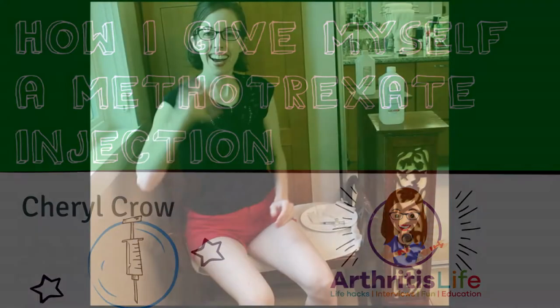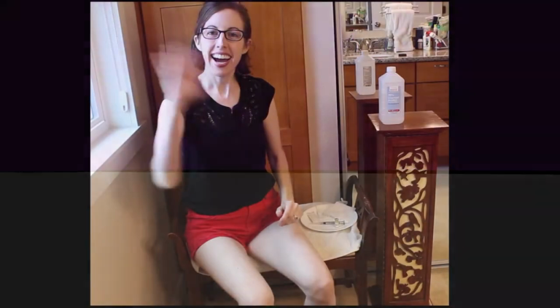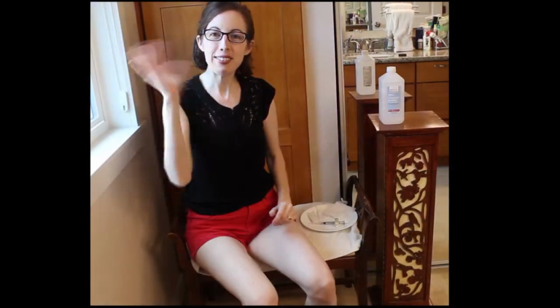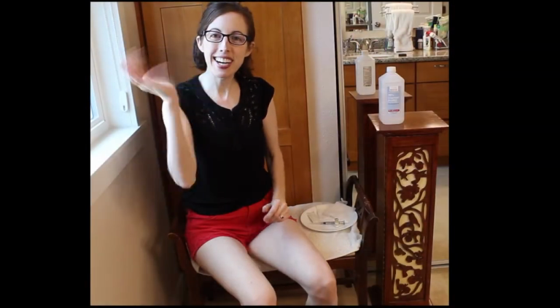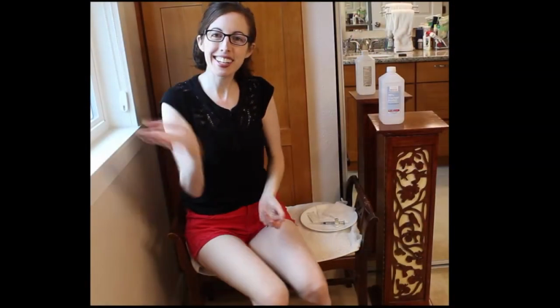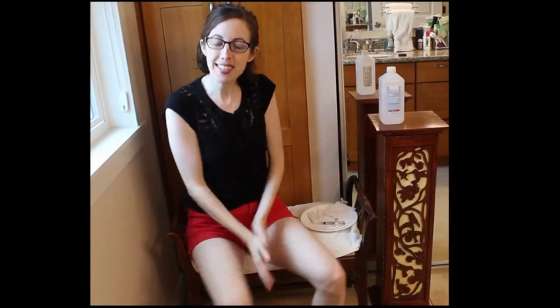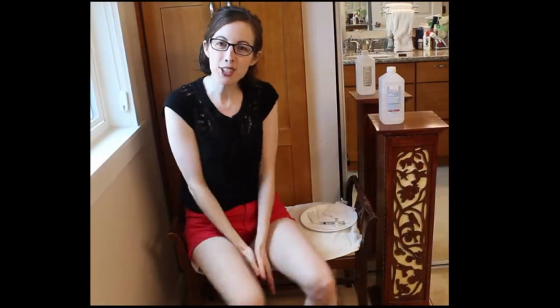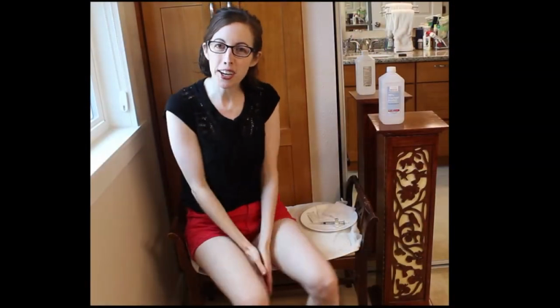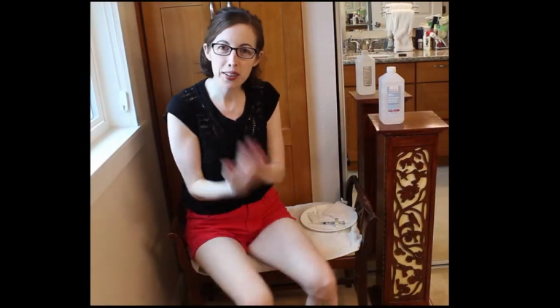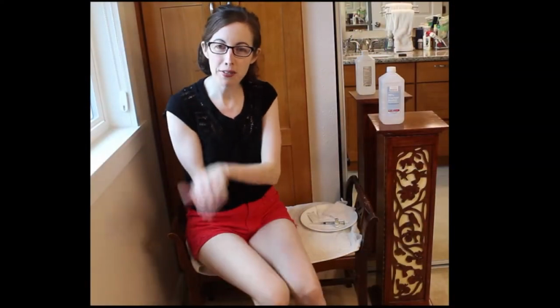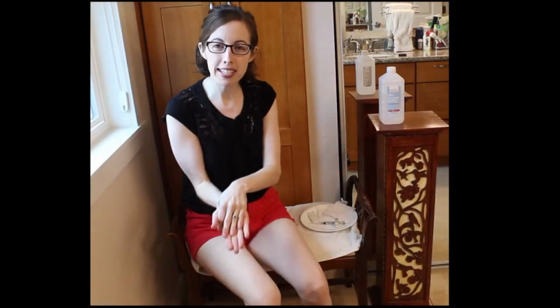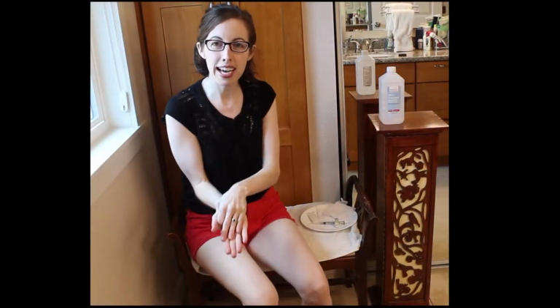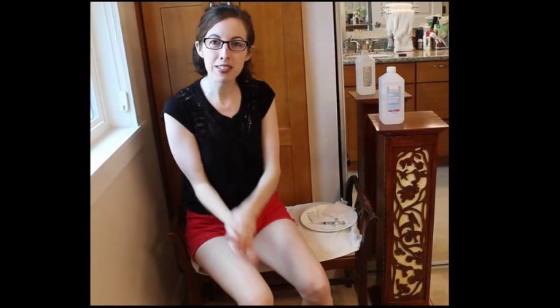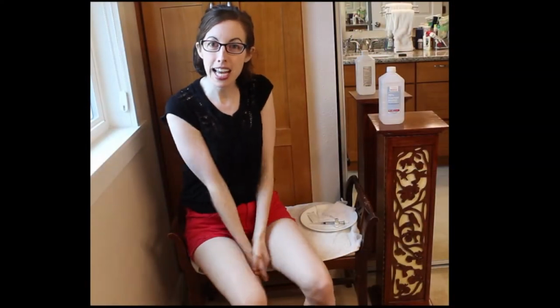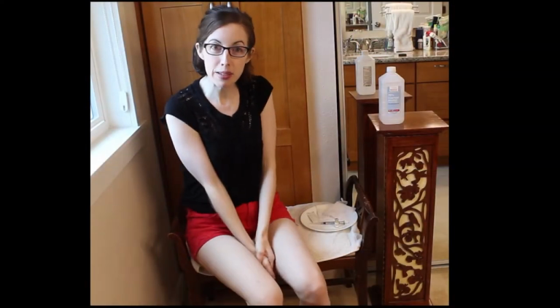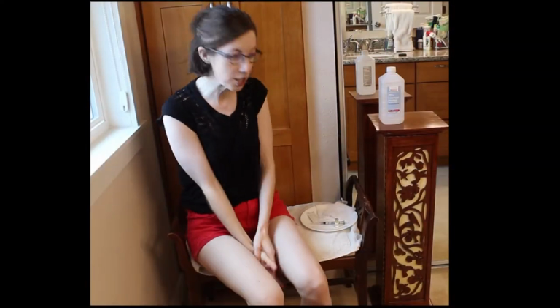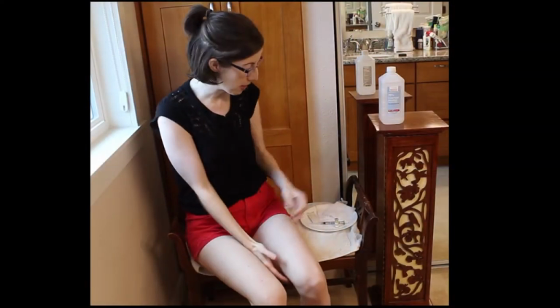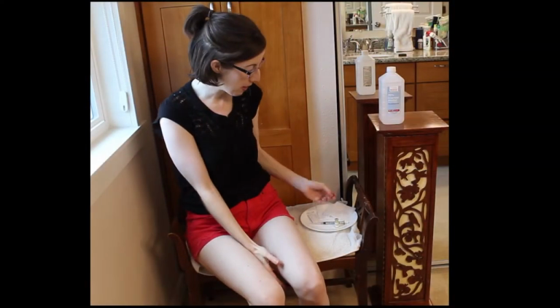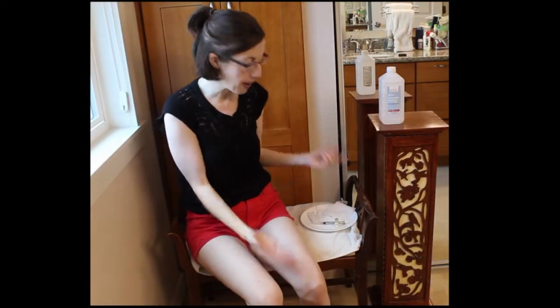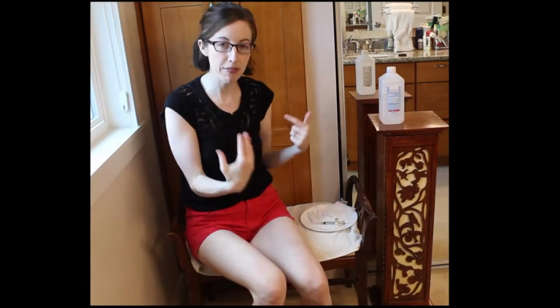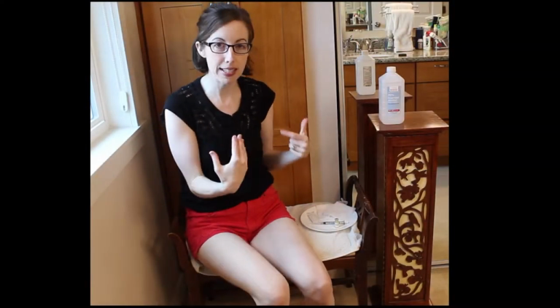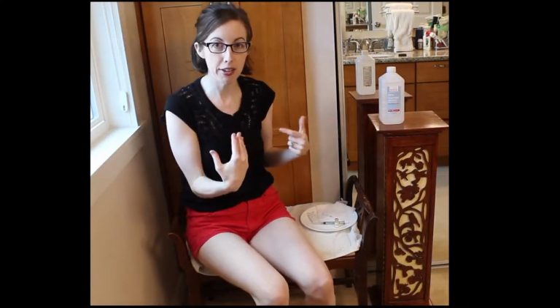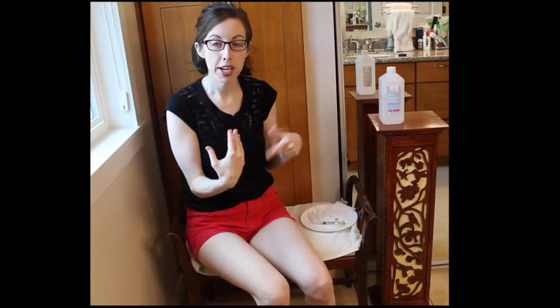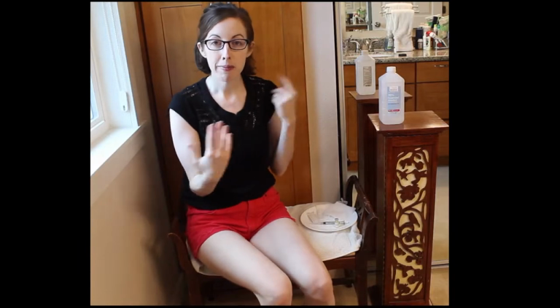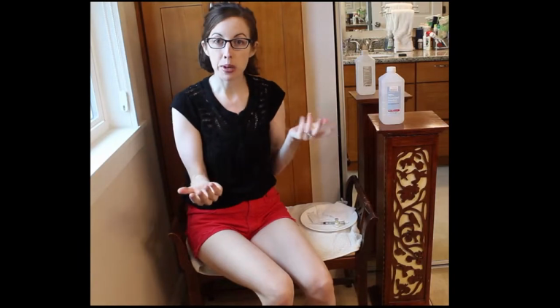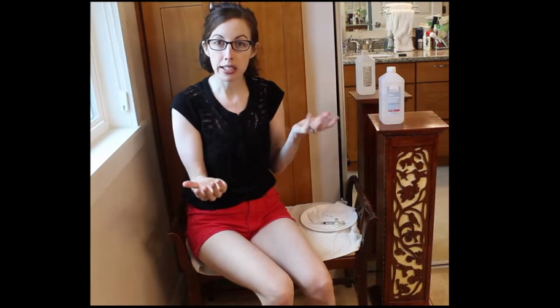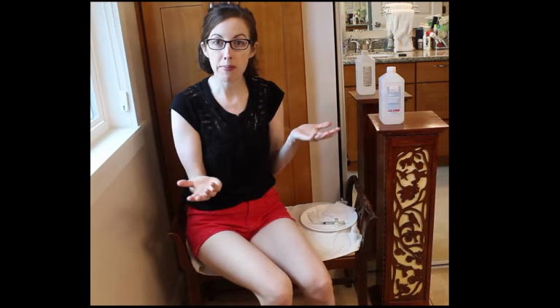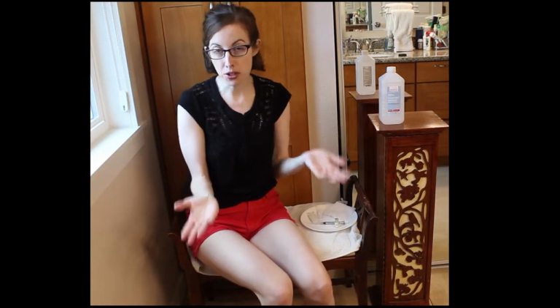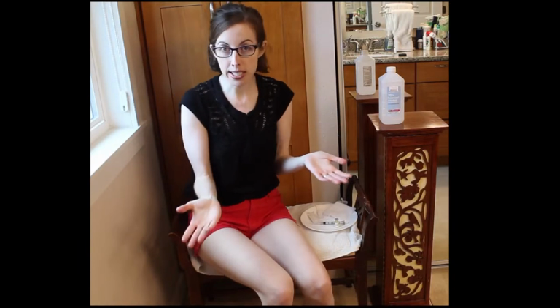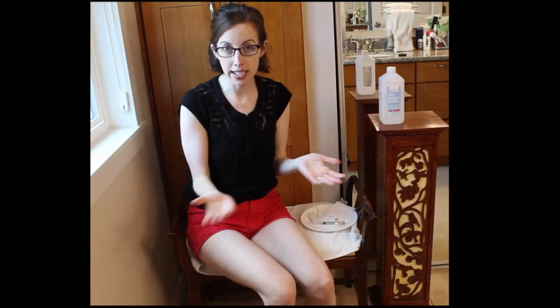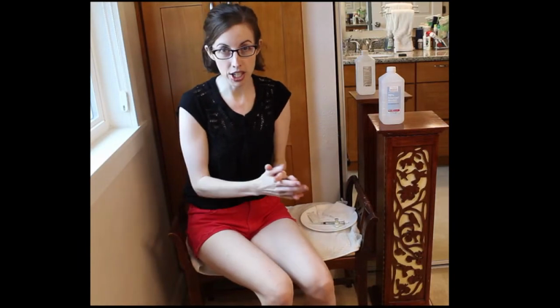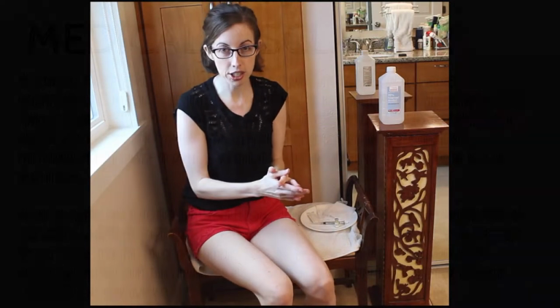Hi everyone! This is Cheryl with Arthritis Life. Today I'm going to be showing you how I give myself my weekly methotrexate injection.